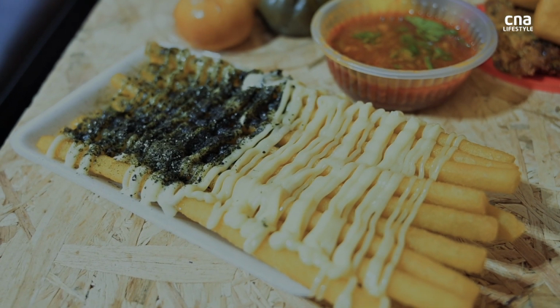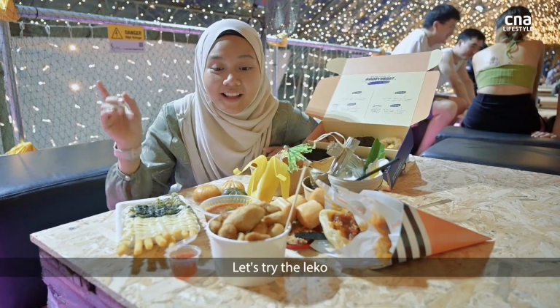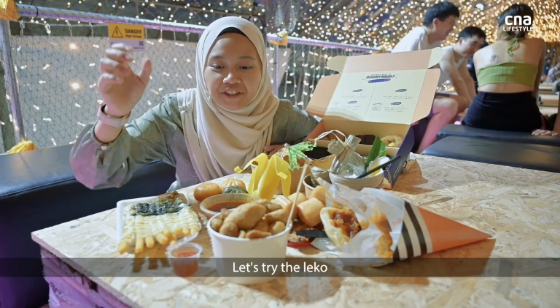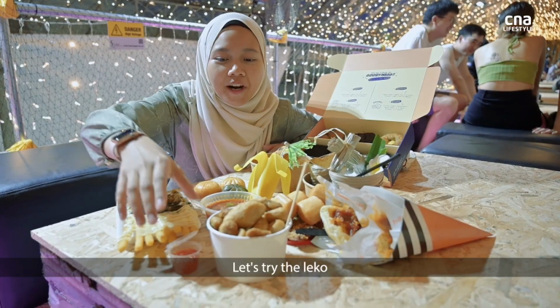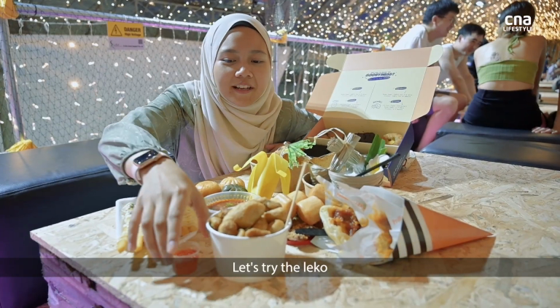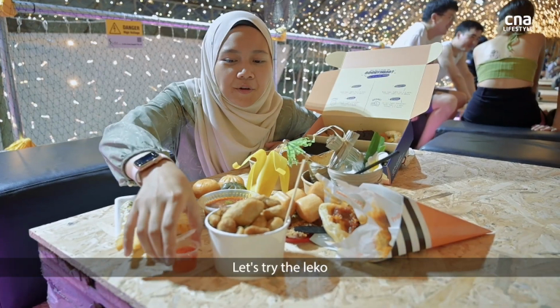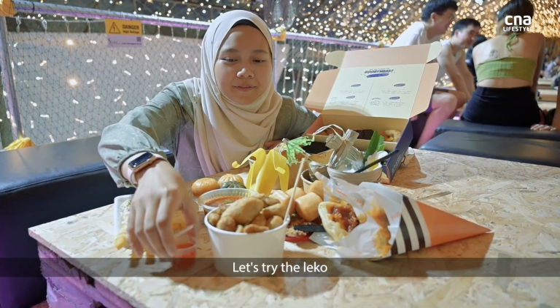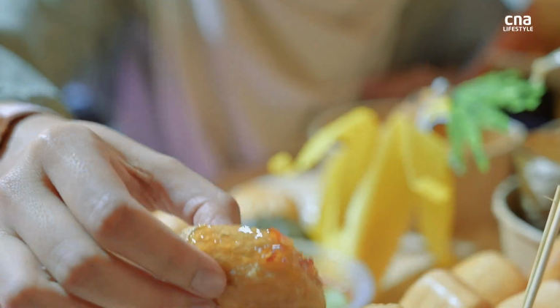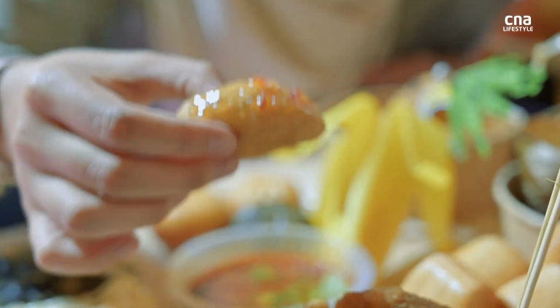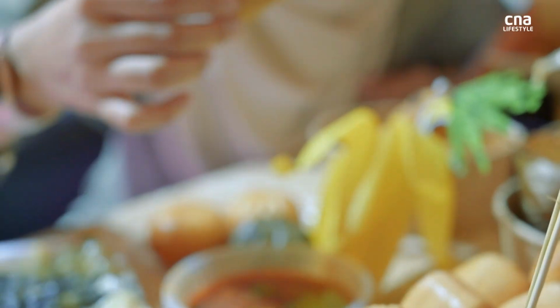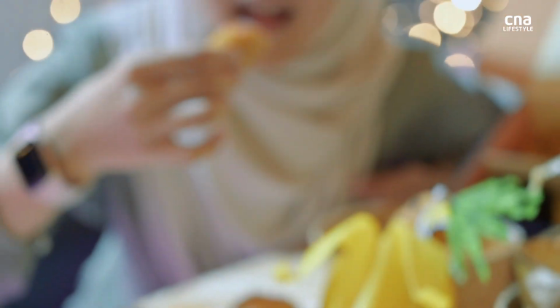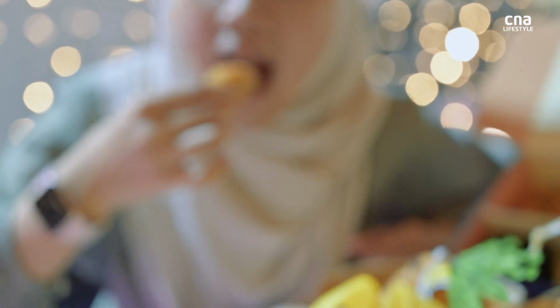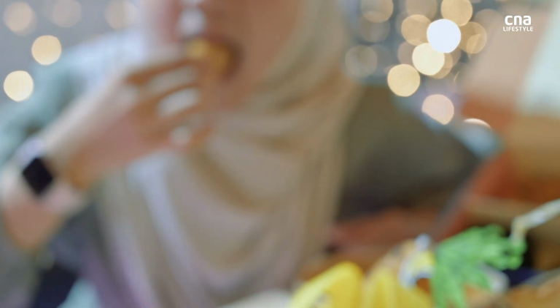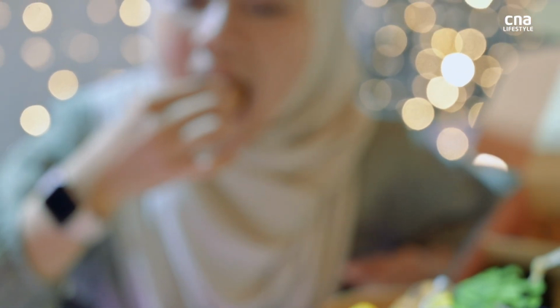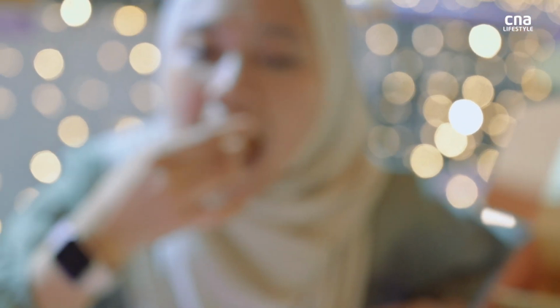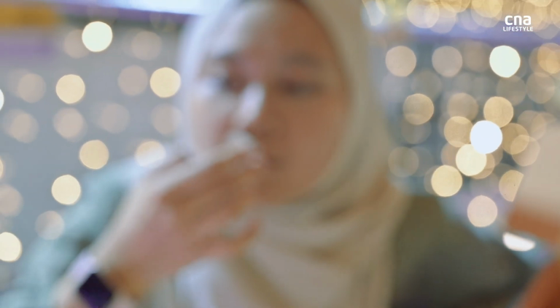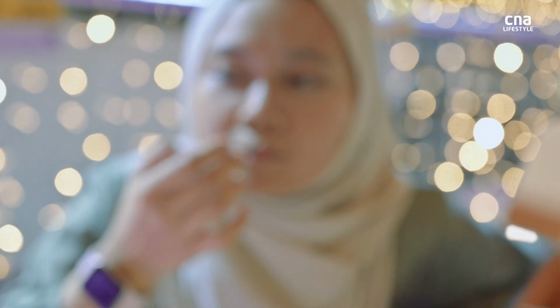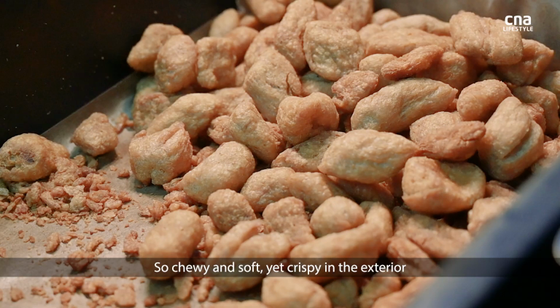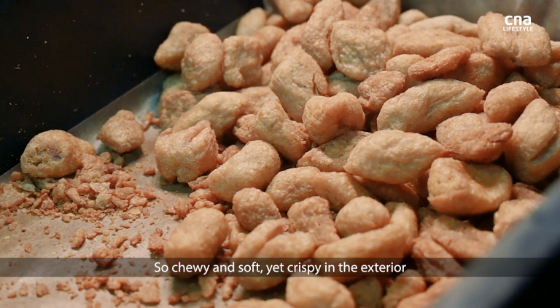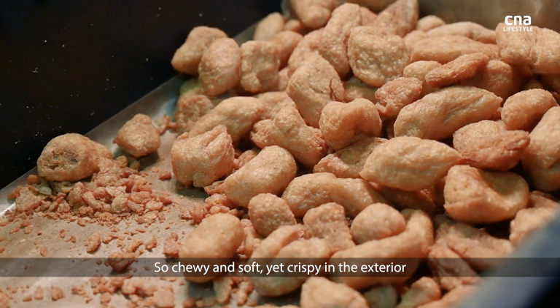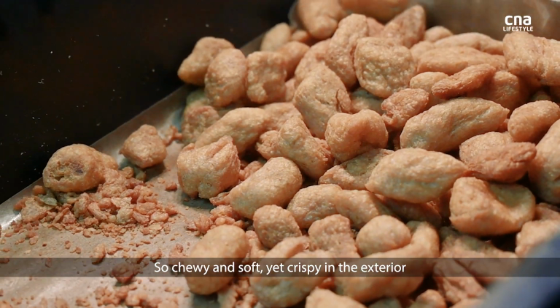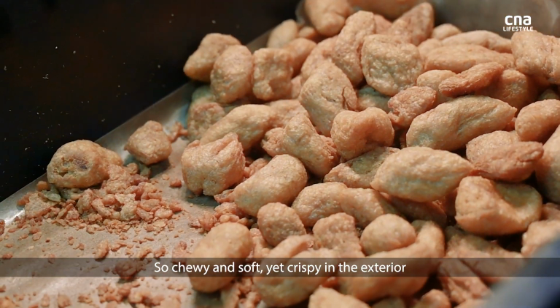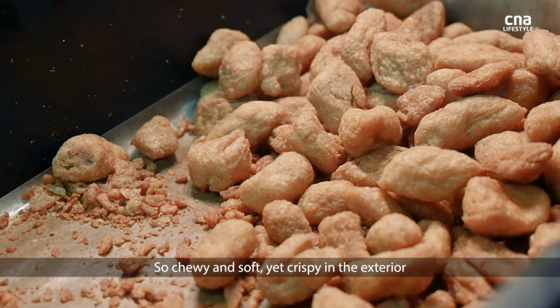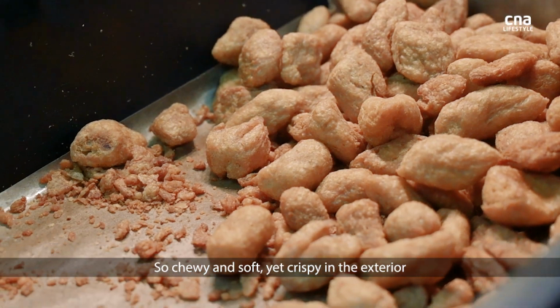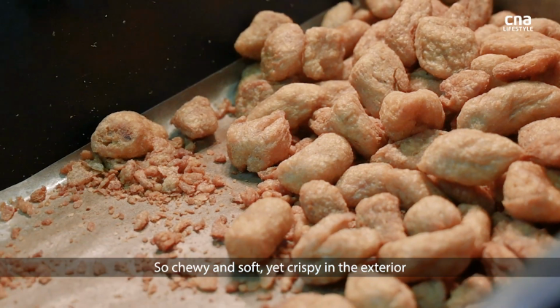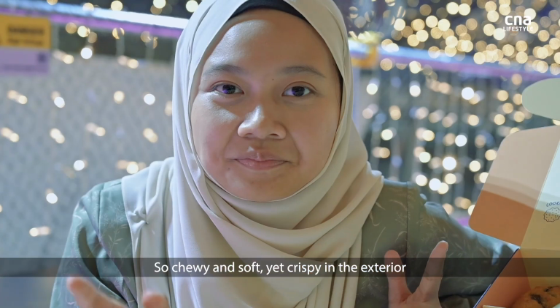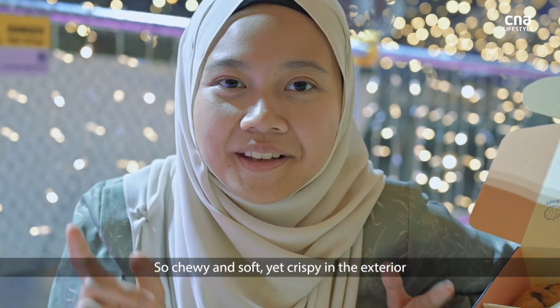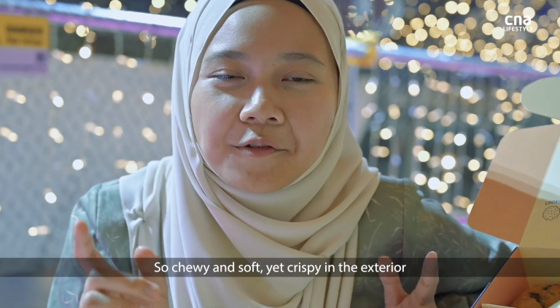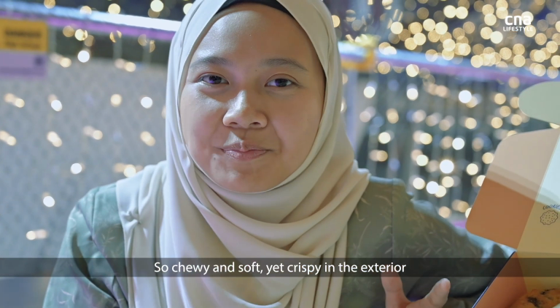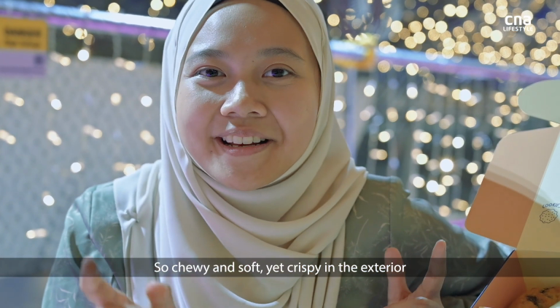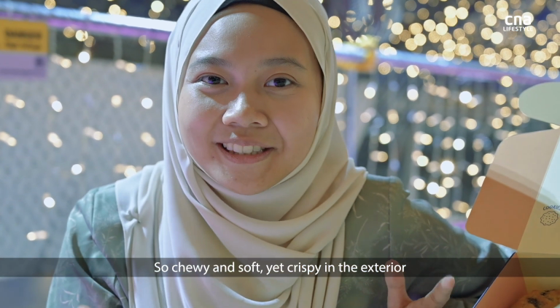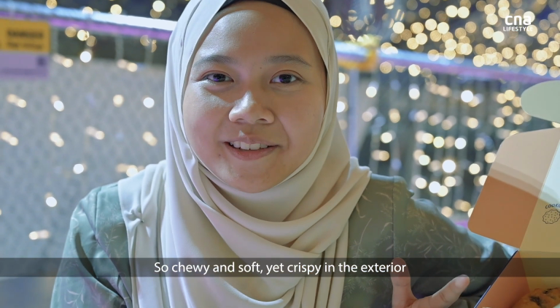Let's try the leku. It's so chewy and soft, yet crispy on the exterior.